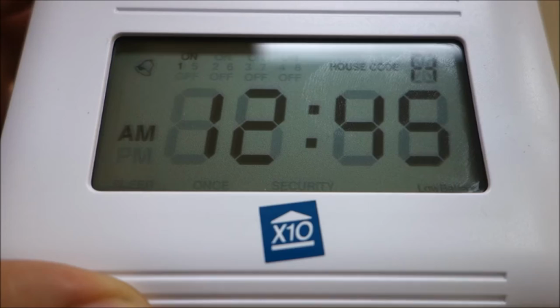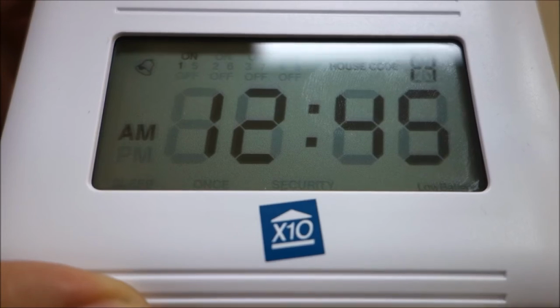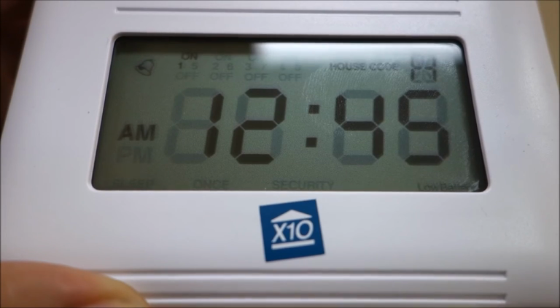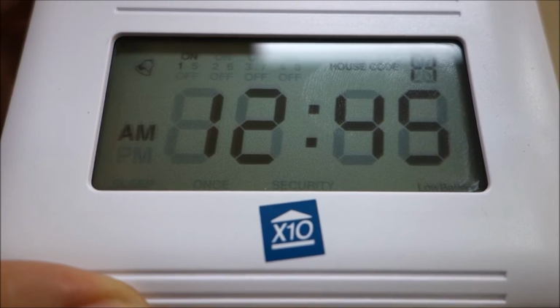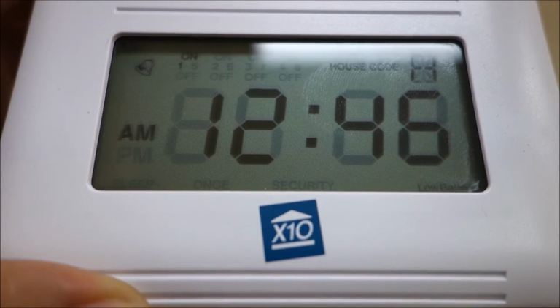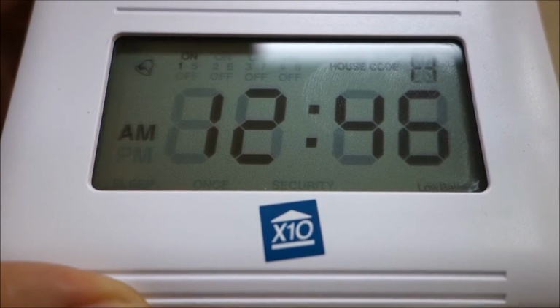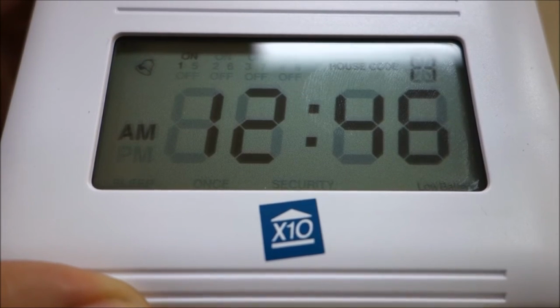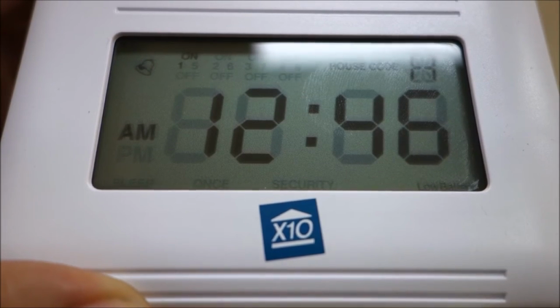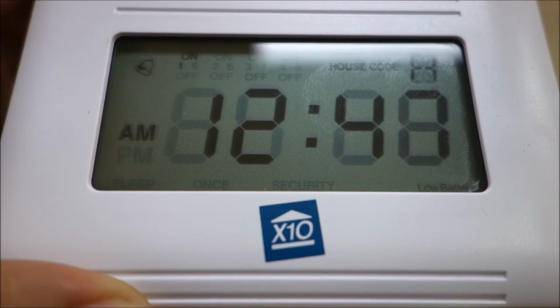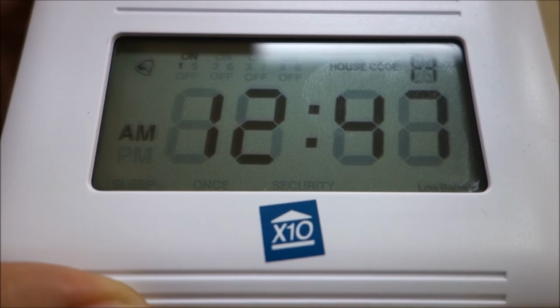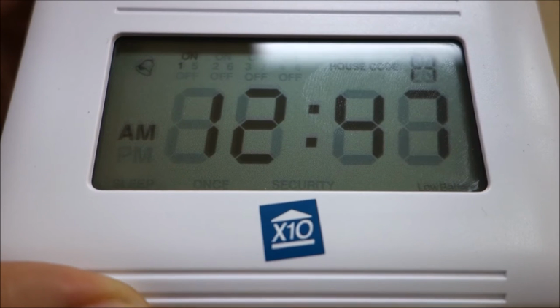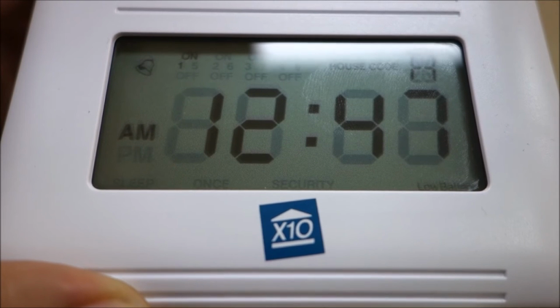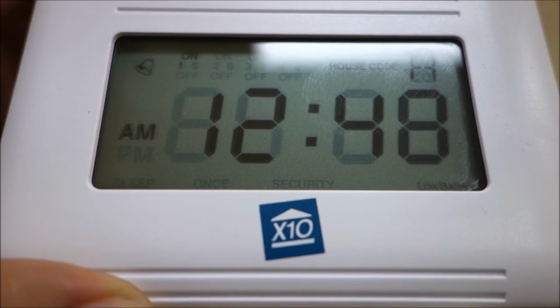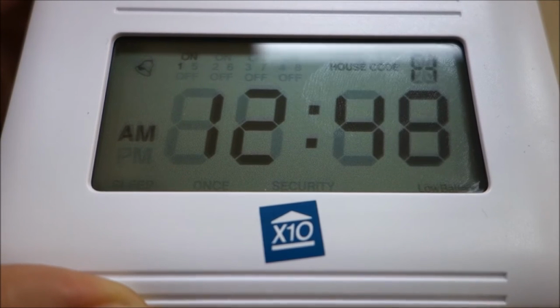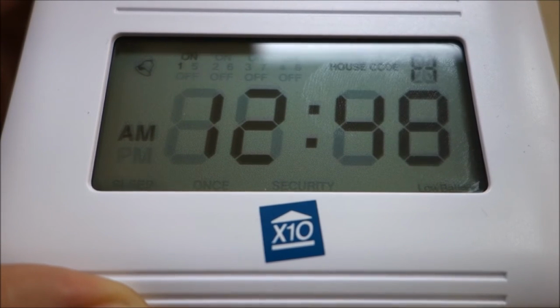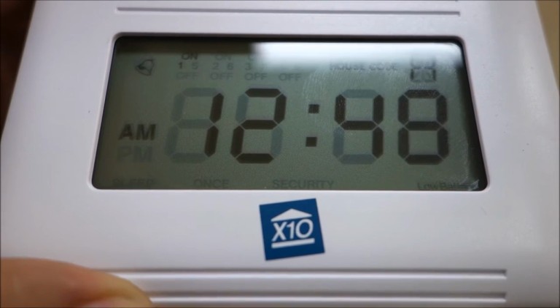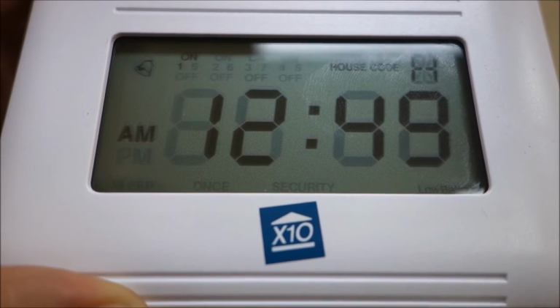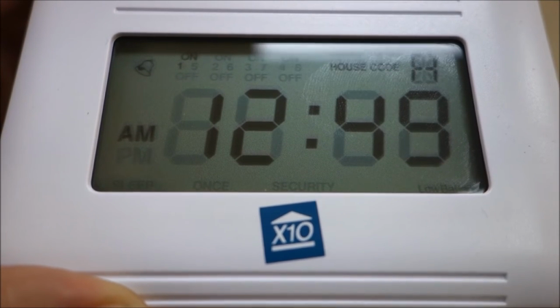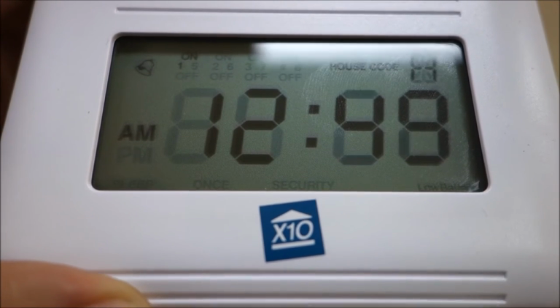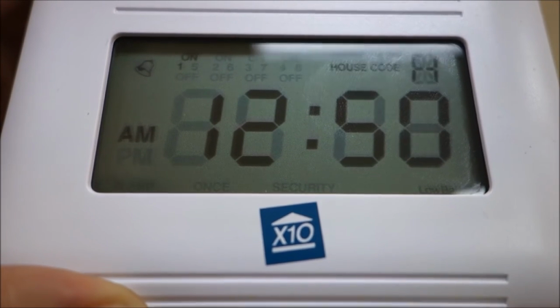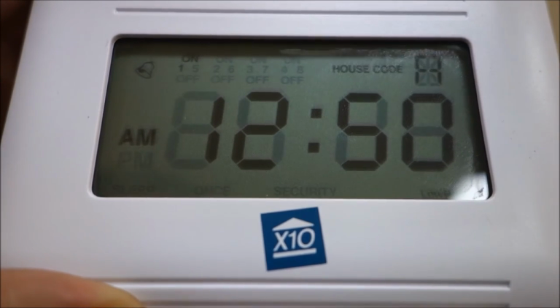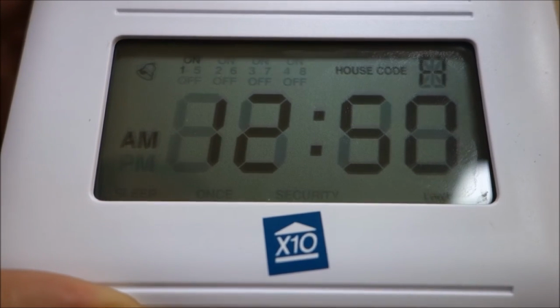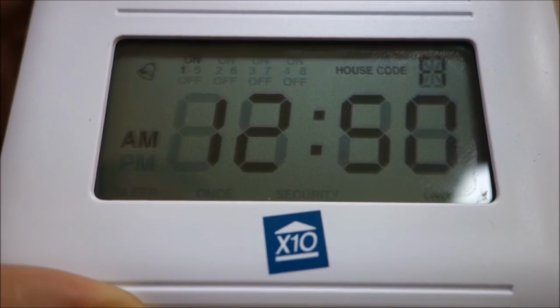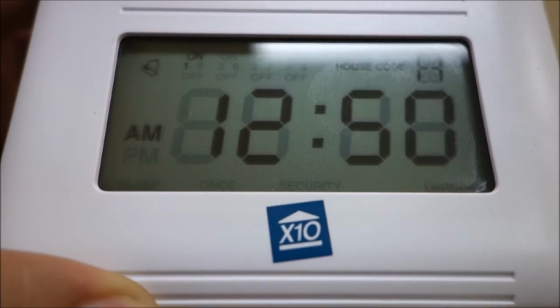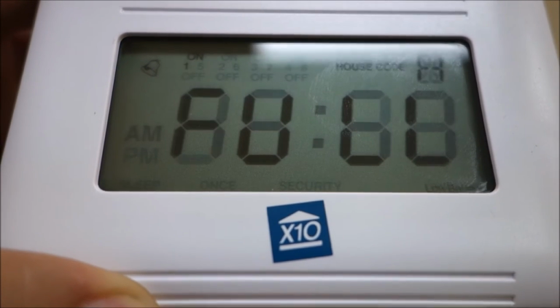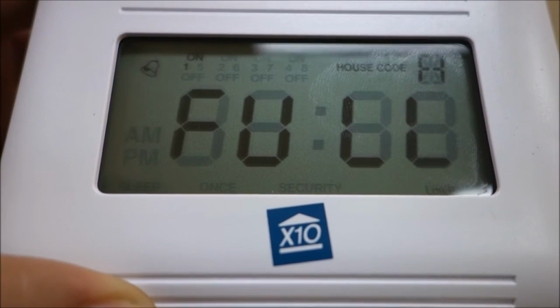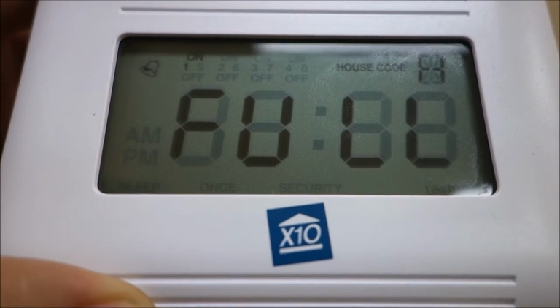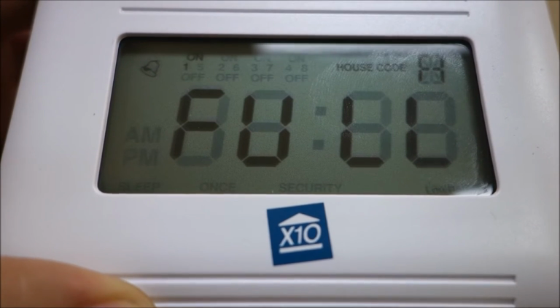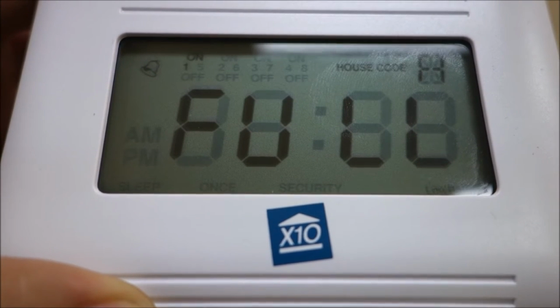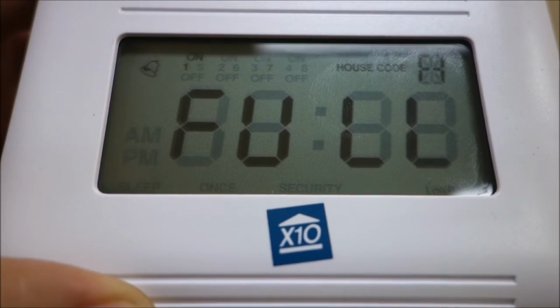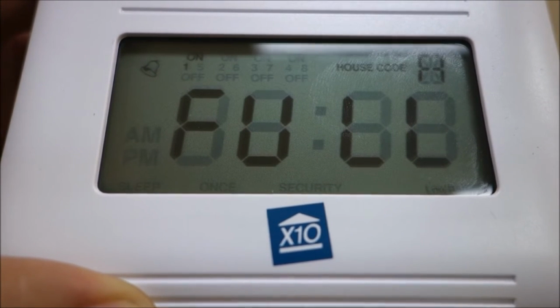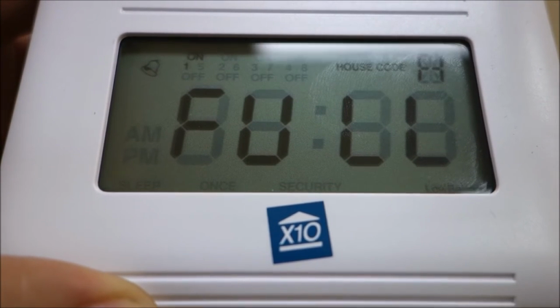If you try to set an on or off time and the memory is full, the display will read "full" for a short time.